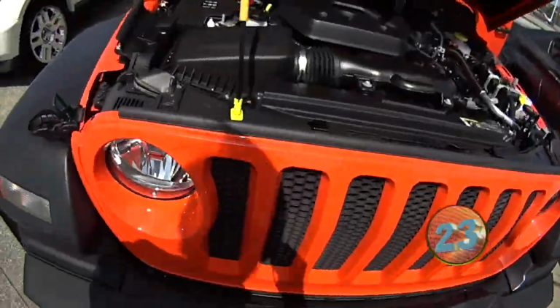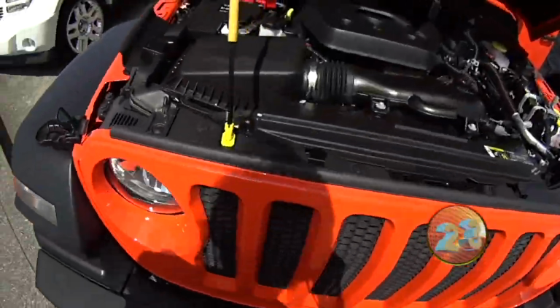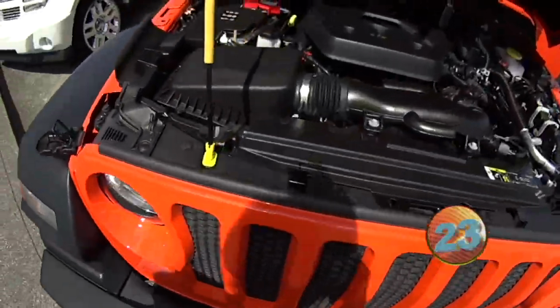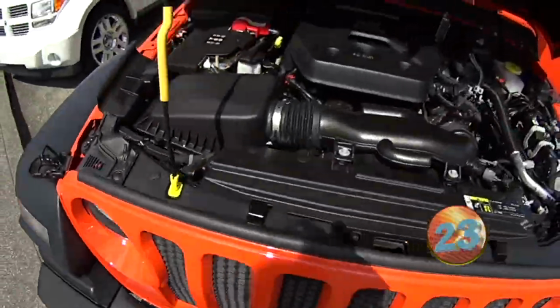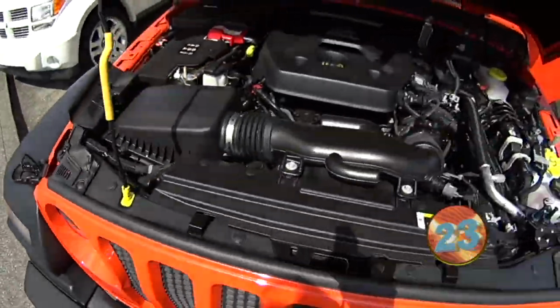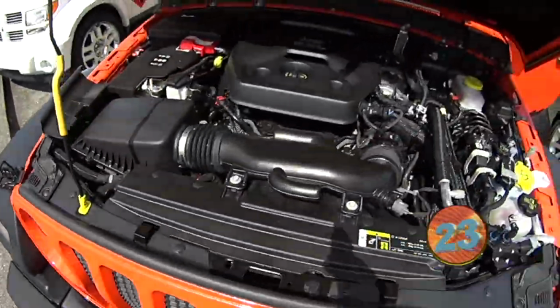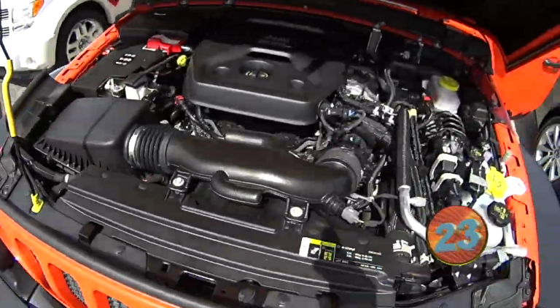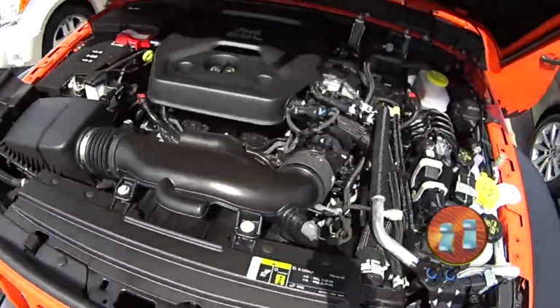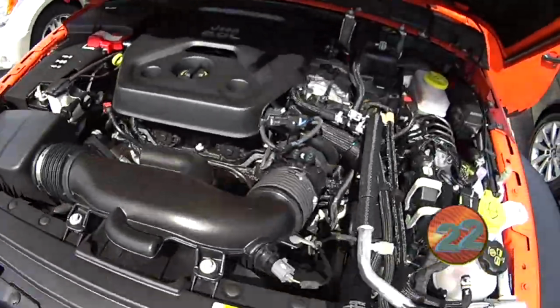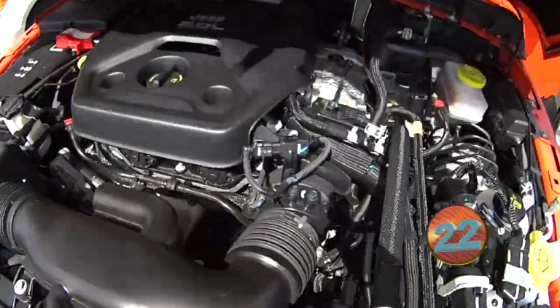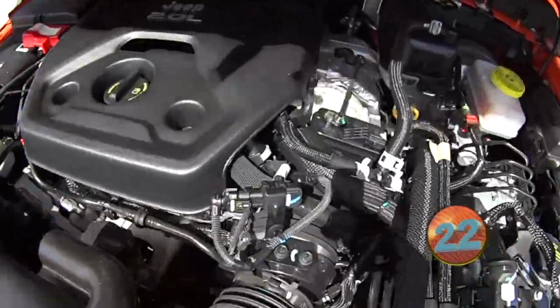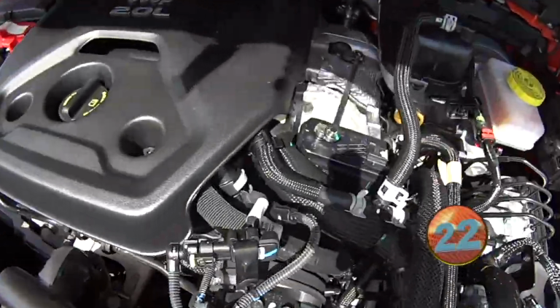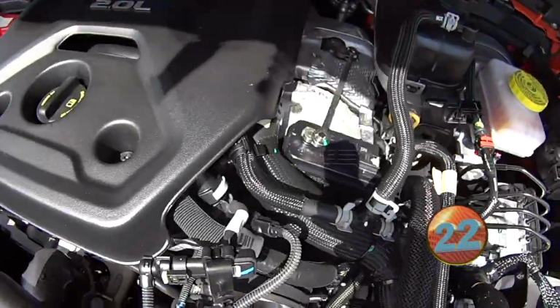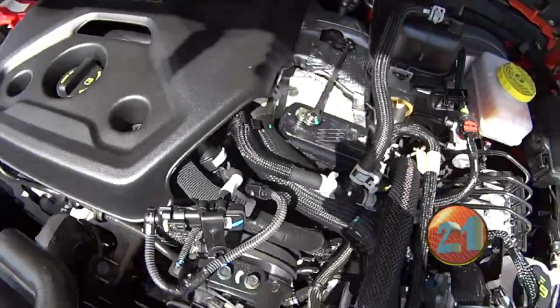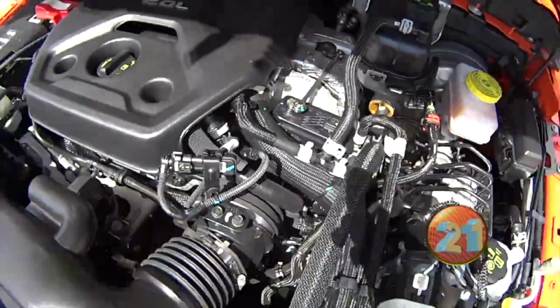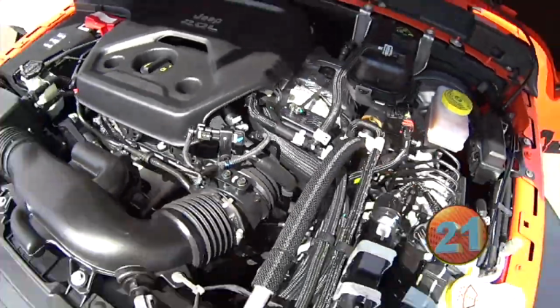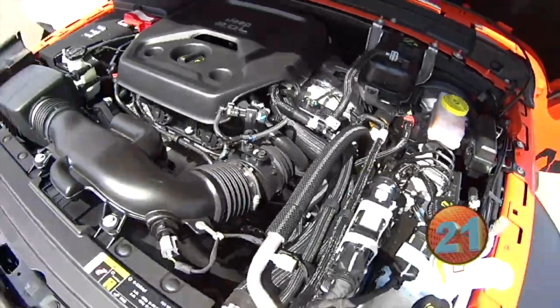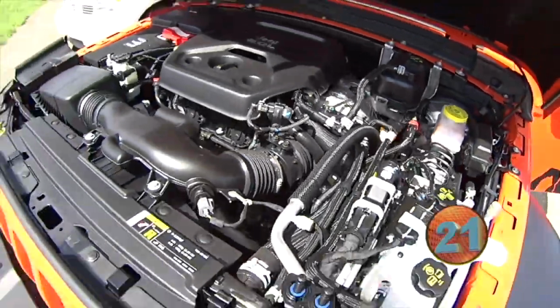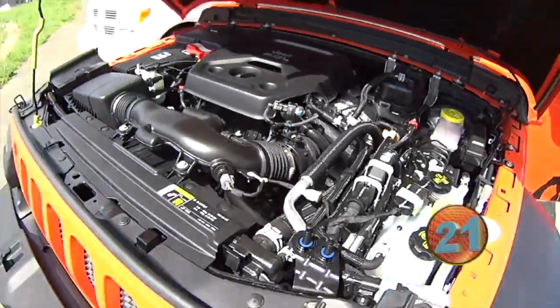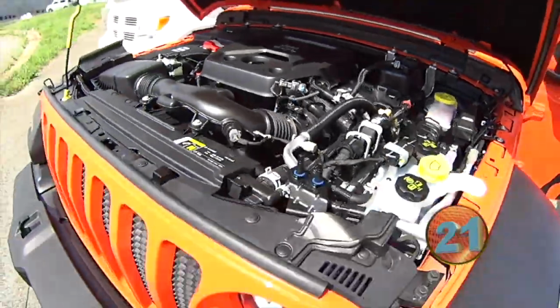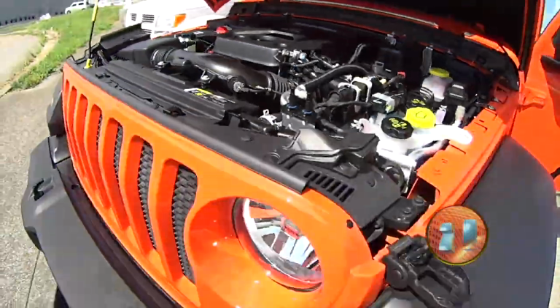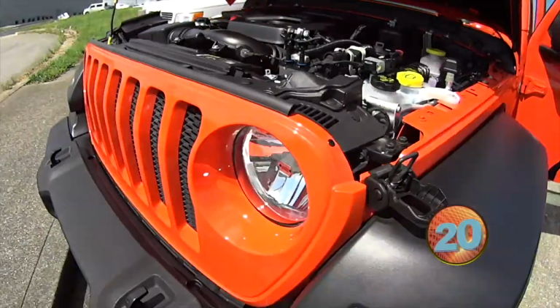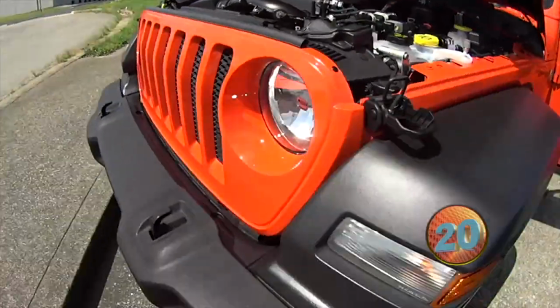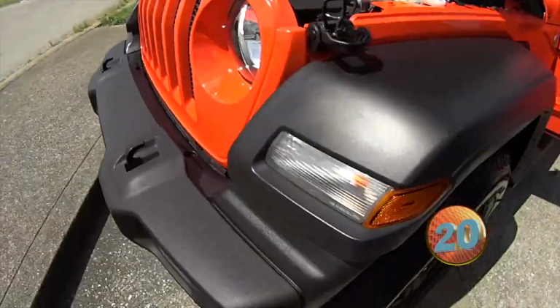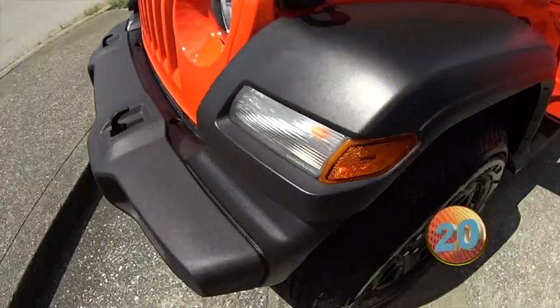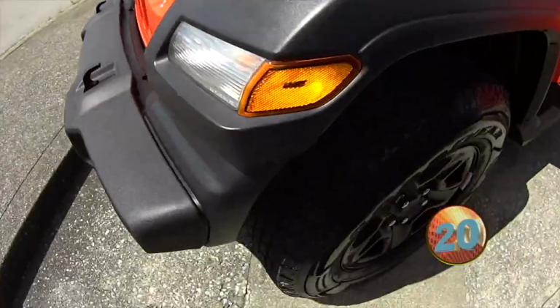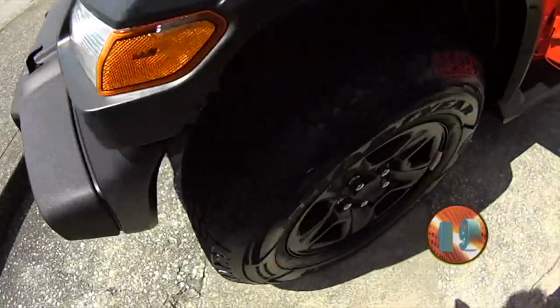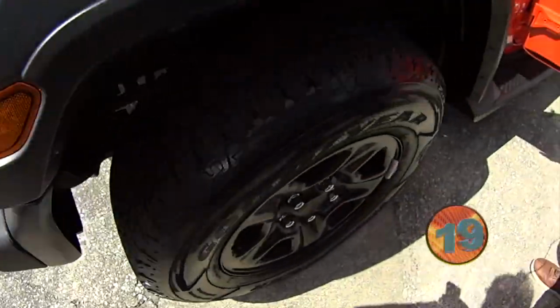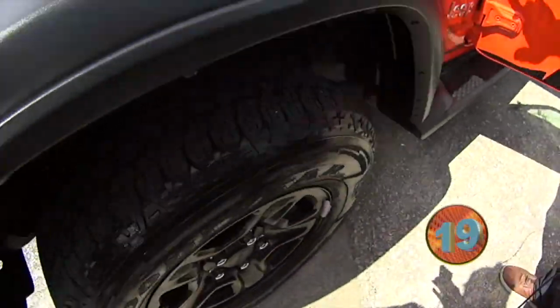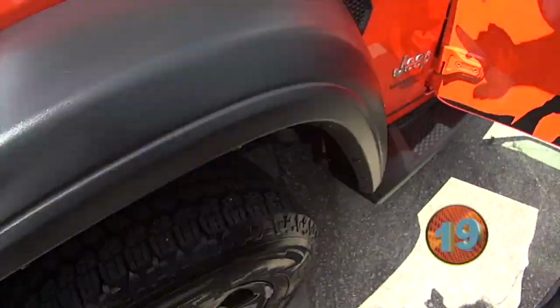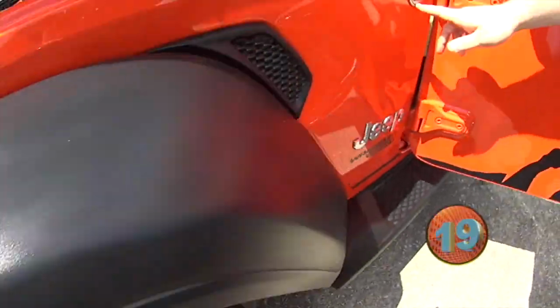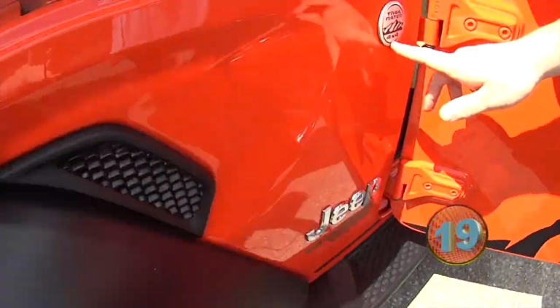It's a turbo 4-cylinder in a Jeep. But it is 4-wheel drive, and it is trail-rated.